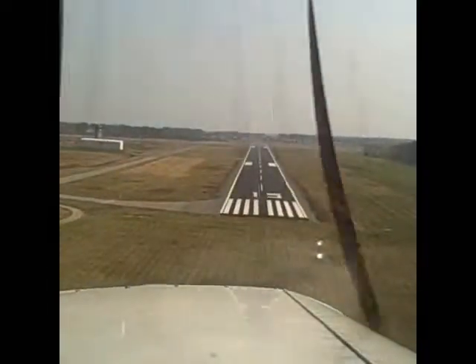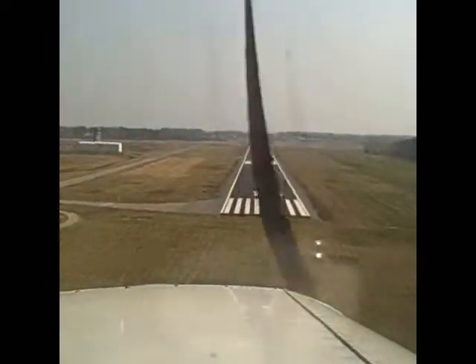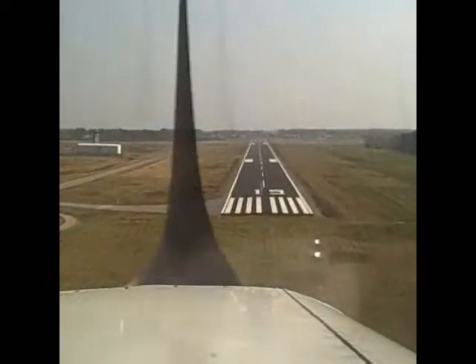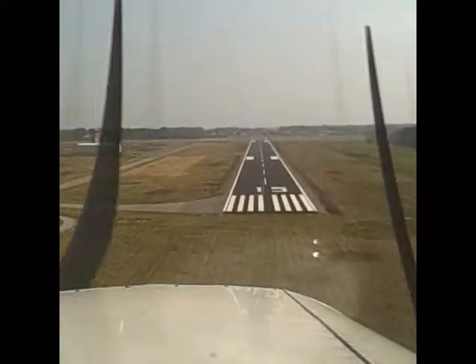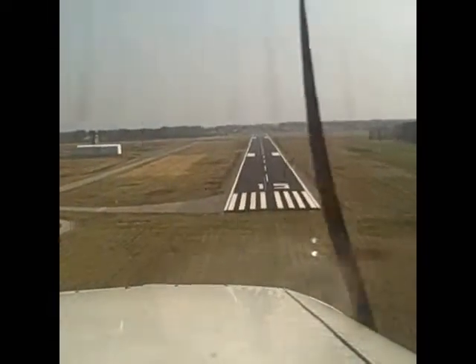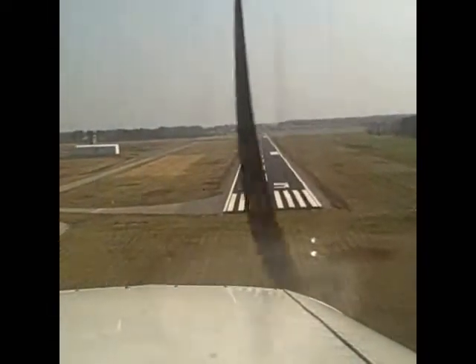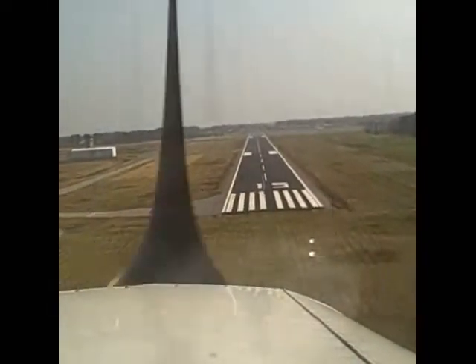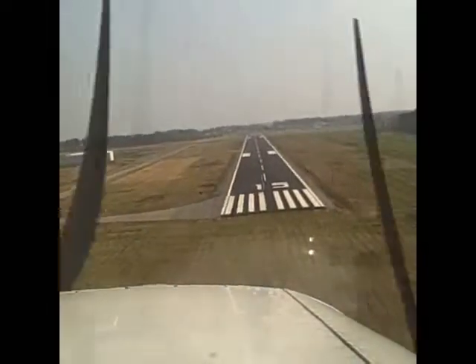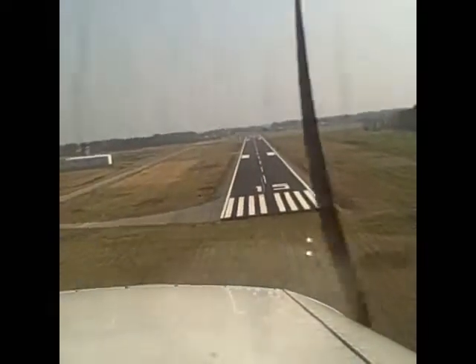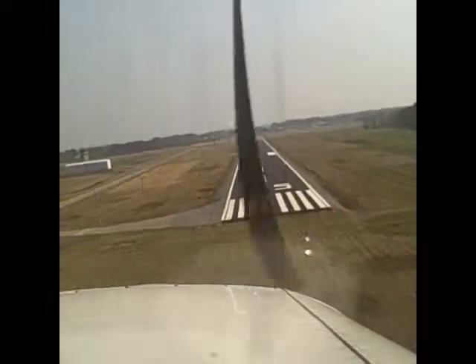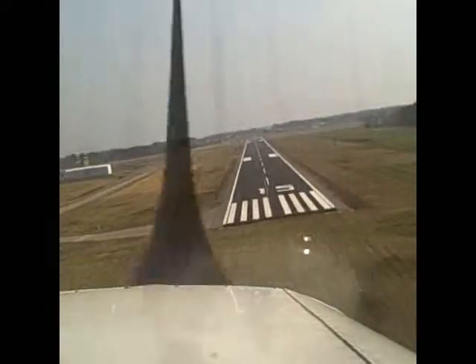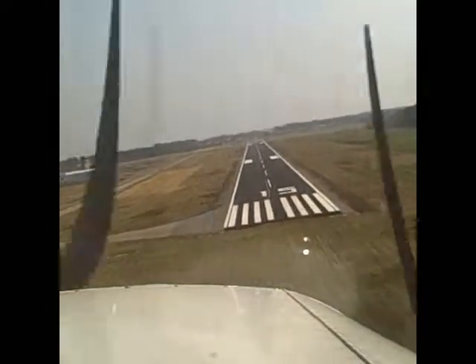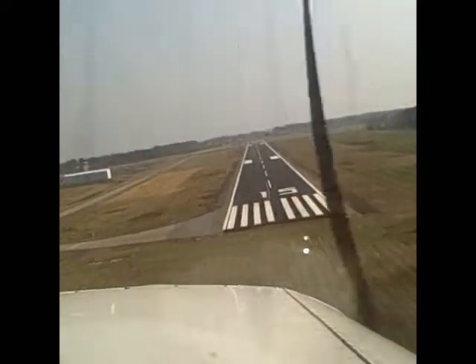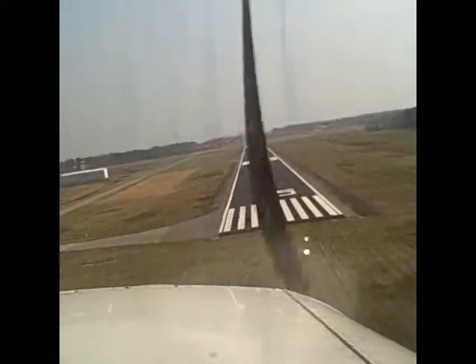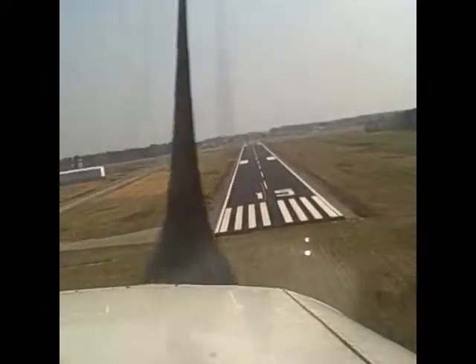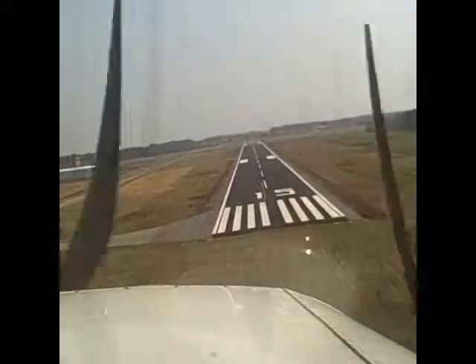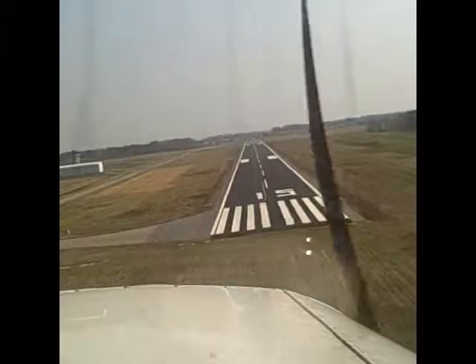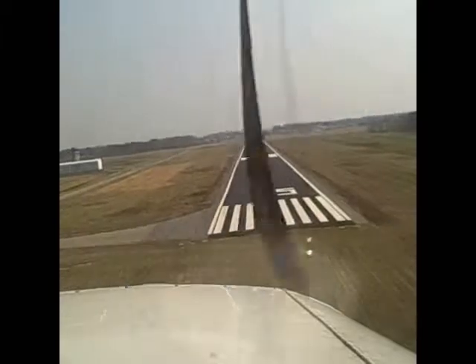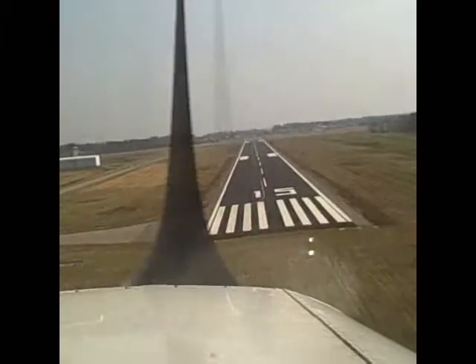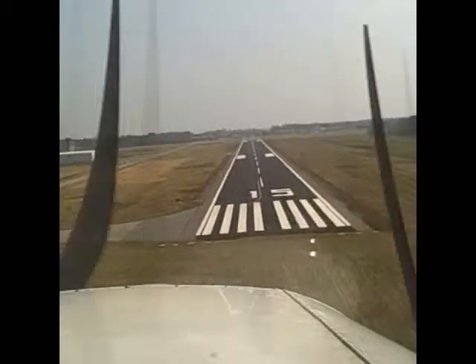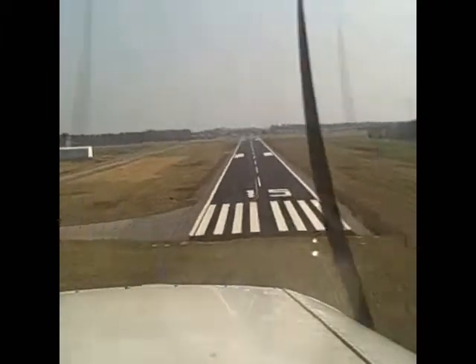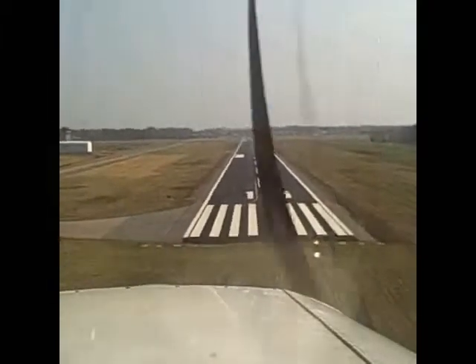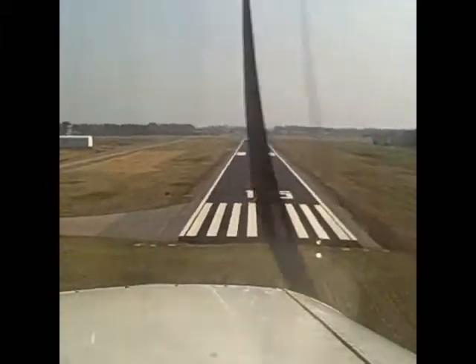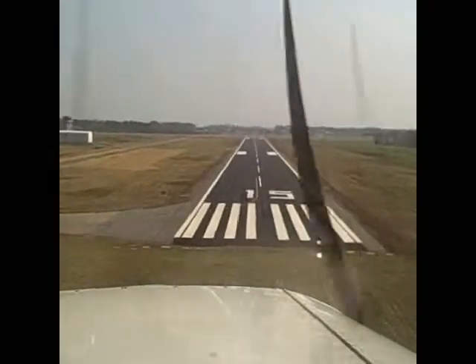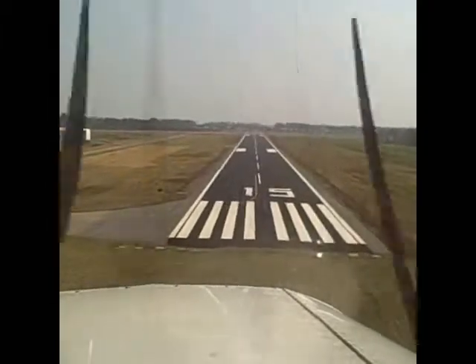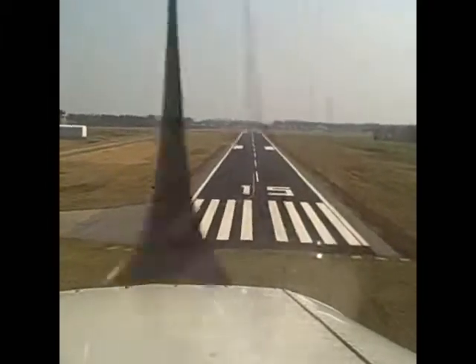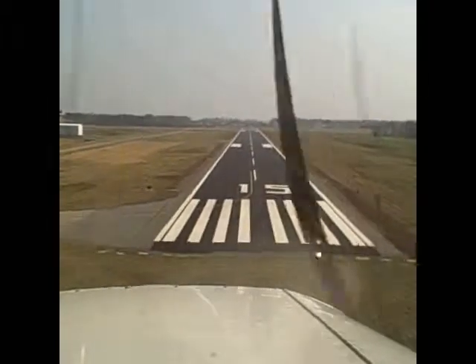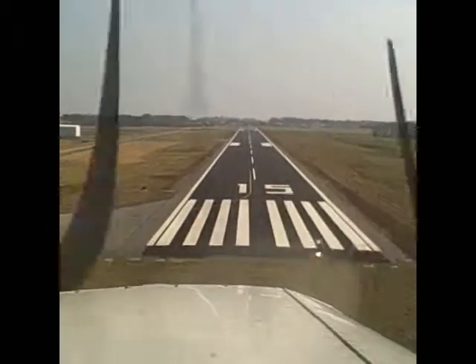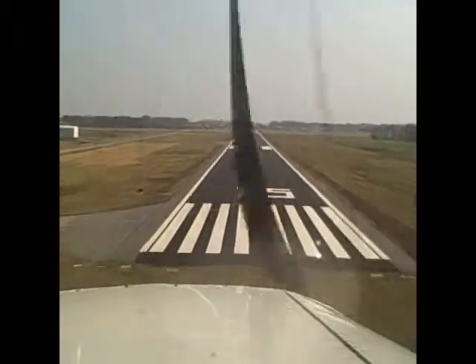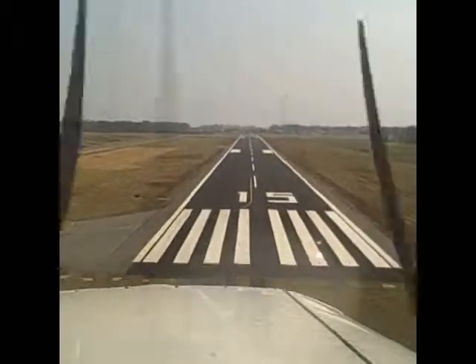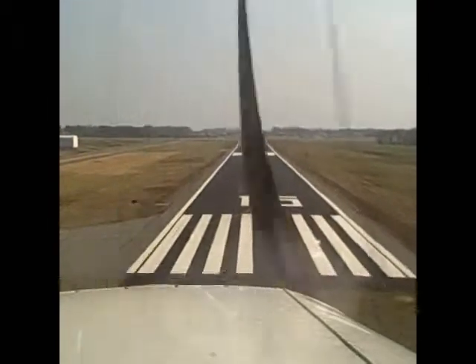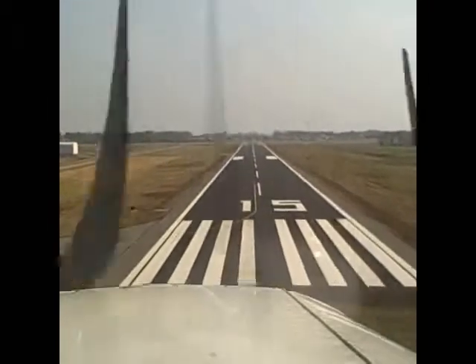Delta Hotel, runway 15, cleared to land. Clear to land runway 15, 8 Delta Hotel, thank you.